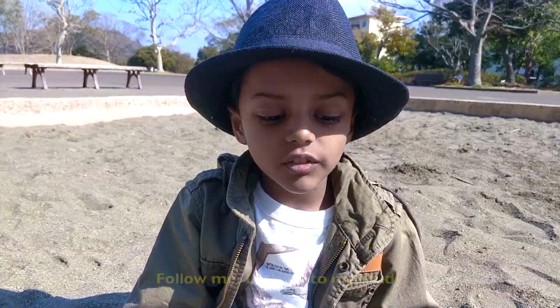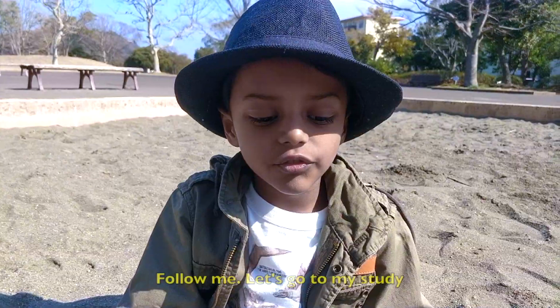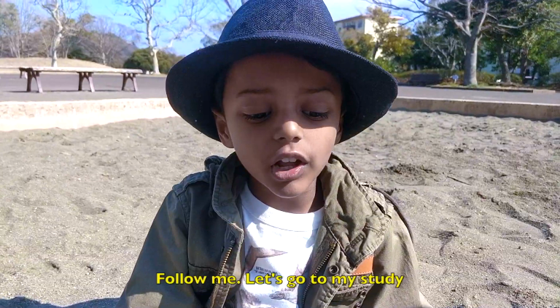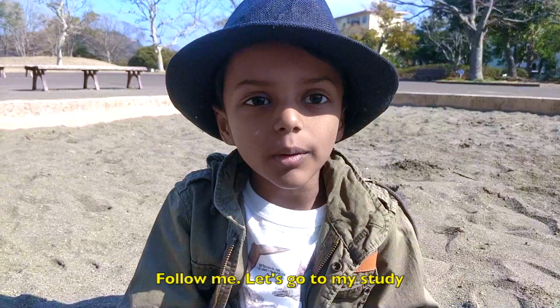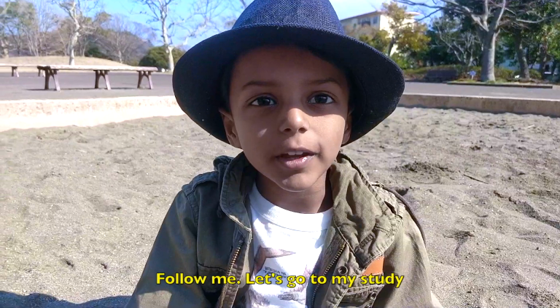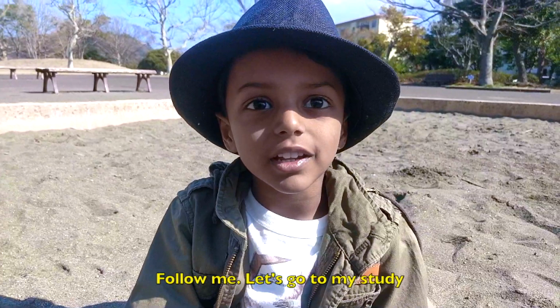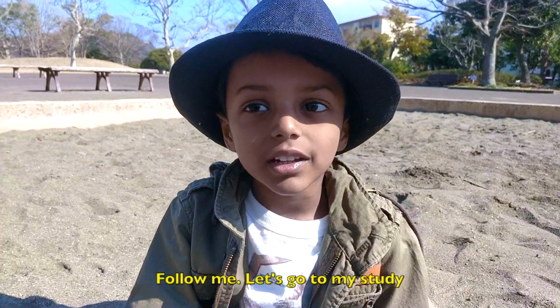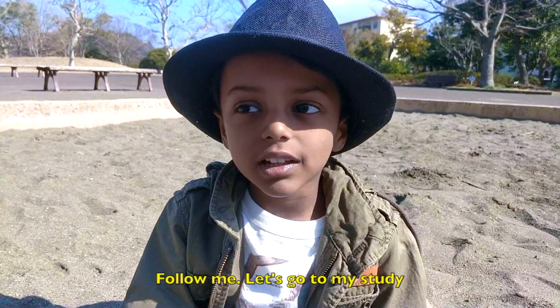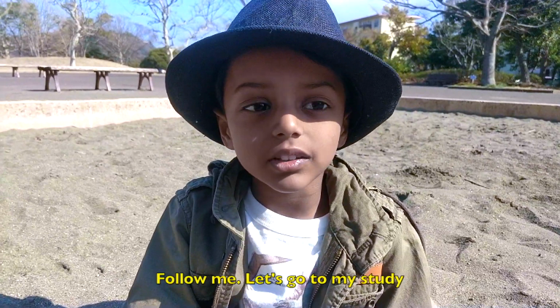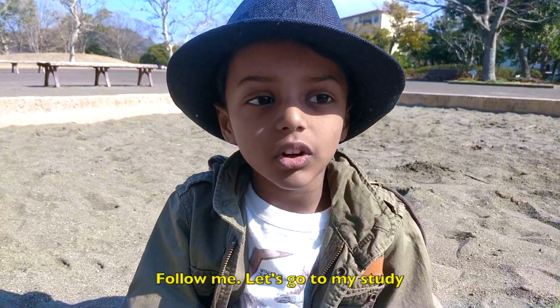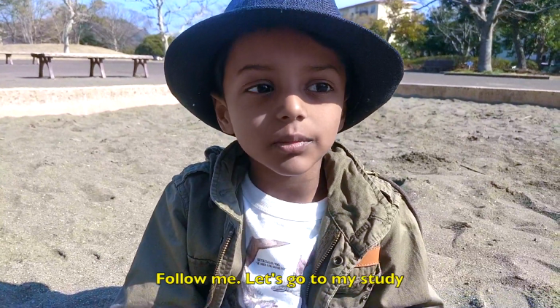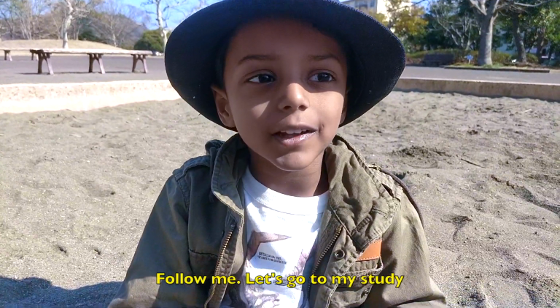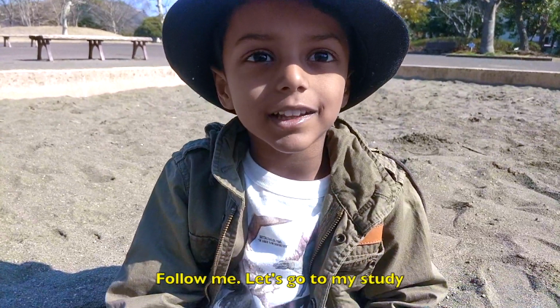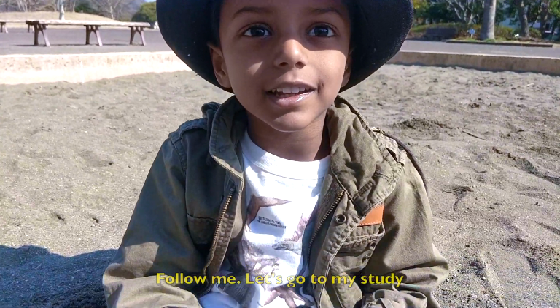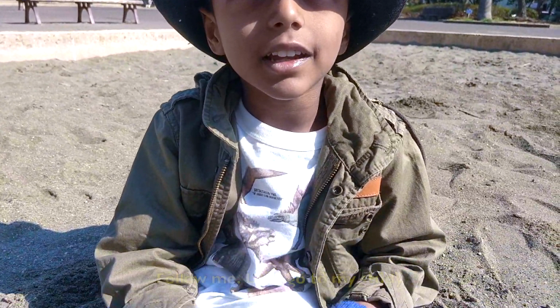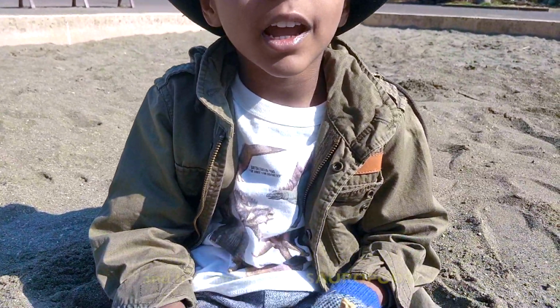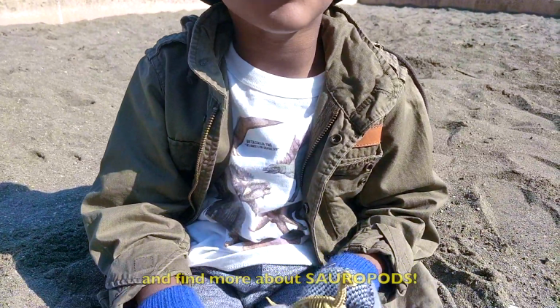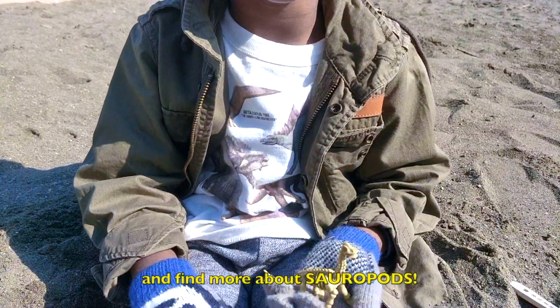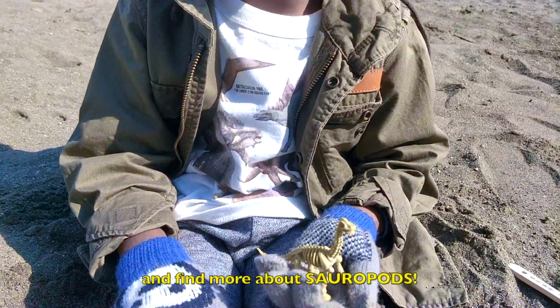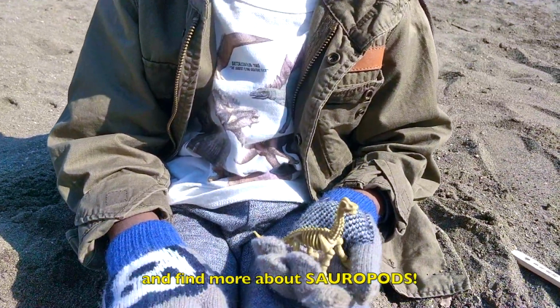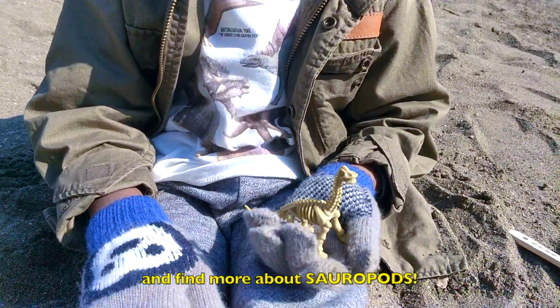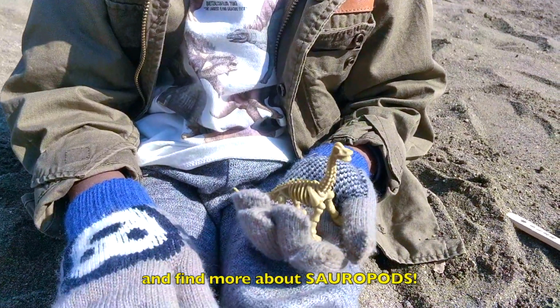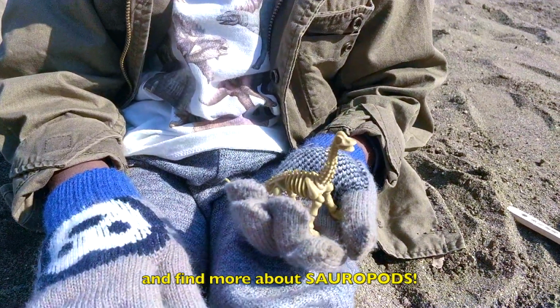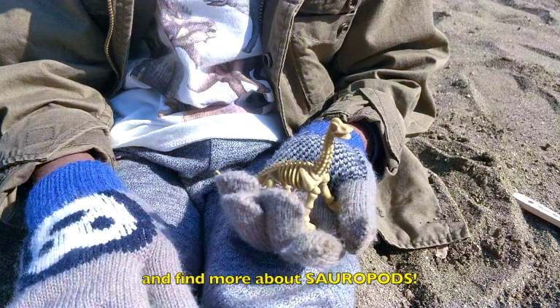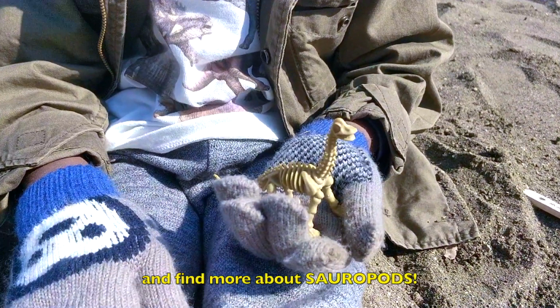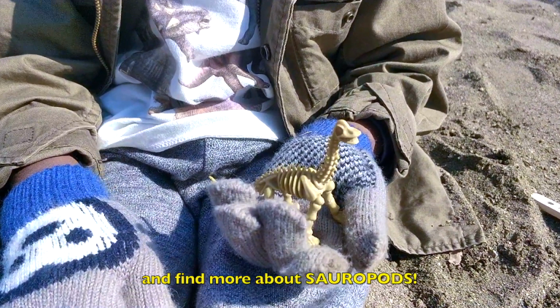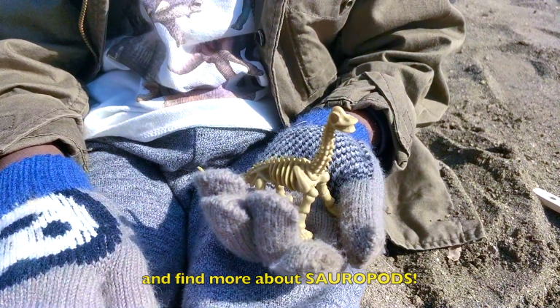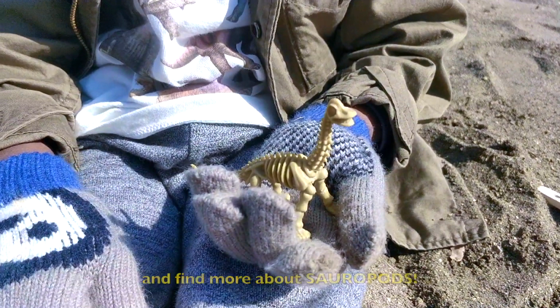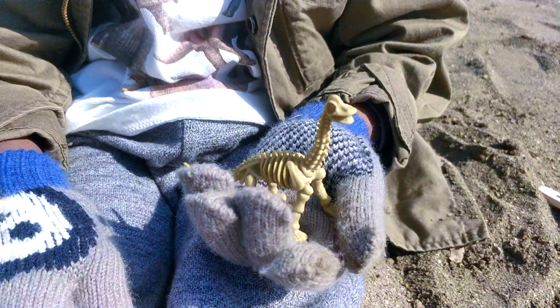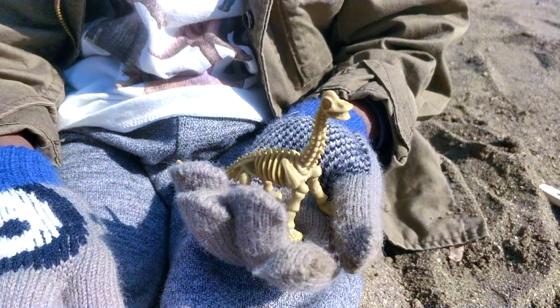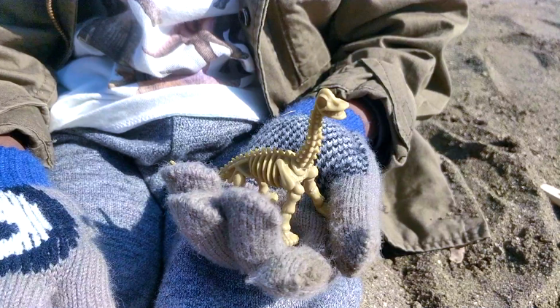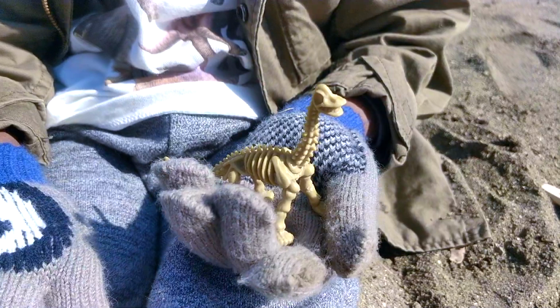Follow me. Let's go to my study and find out more about sauropods.